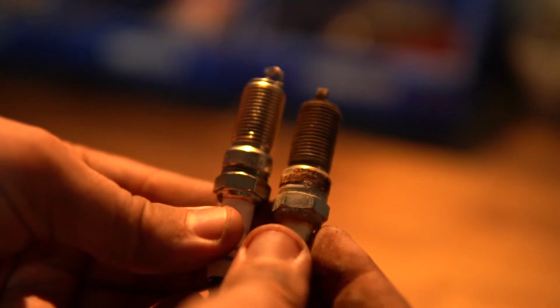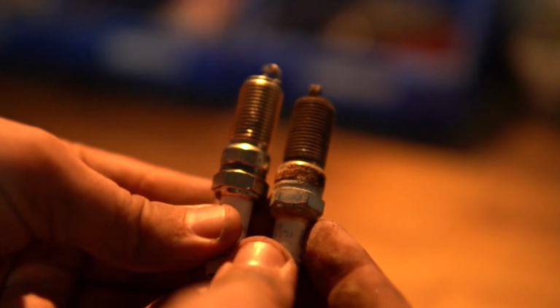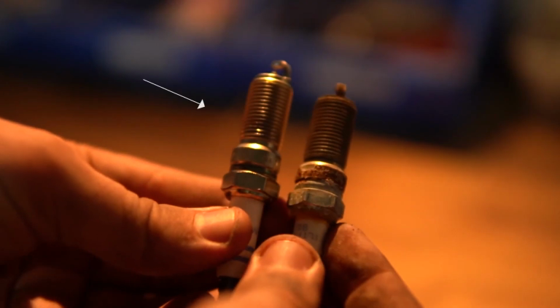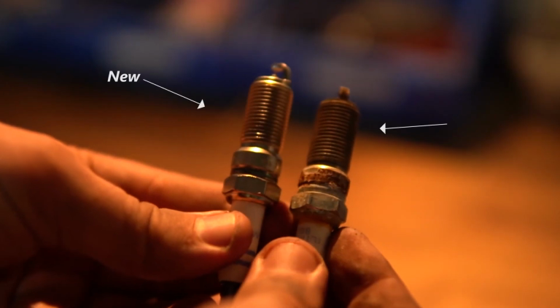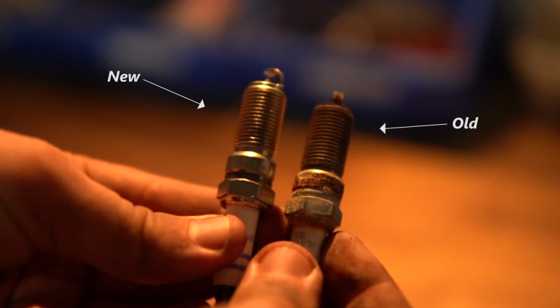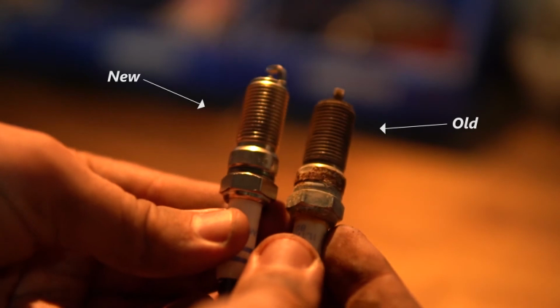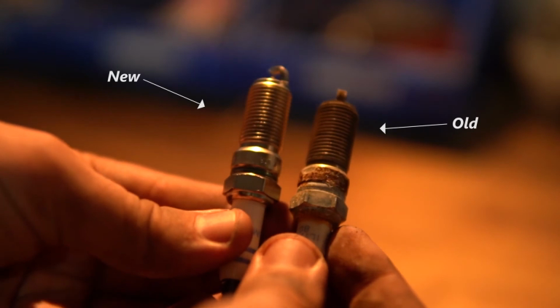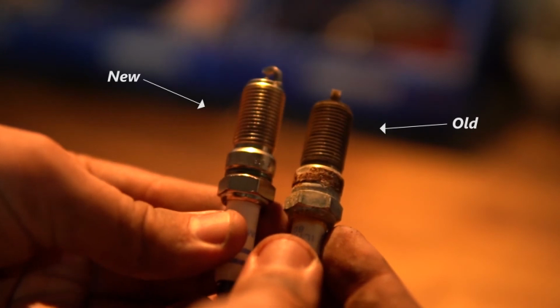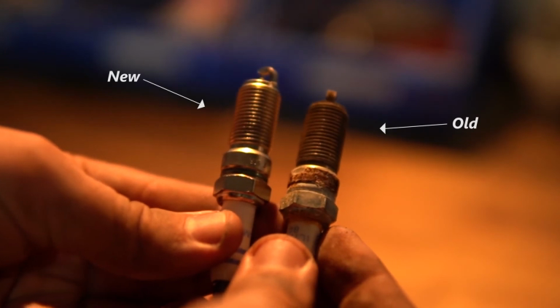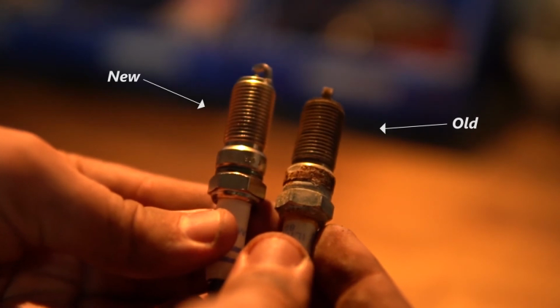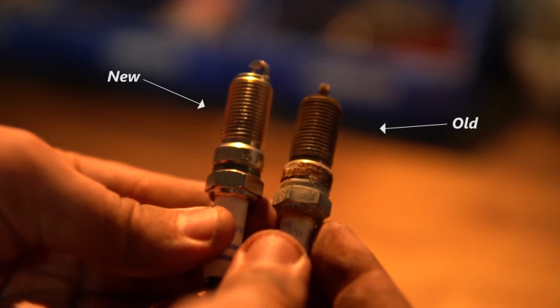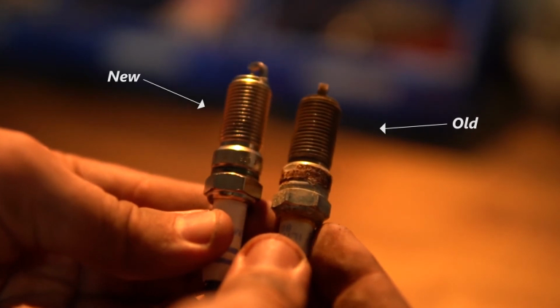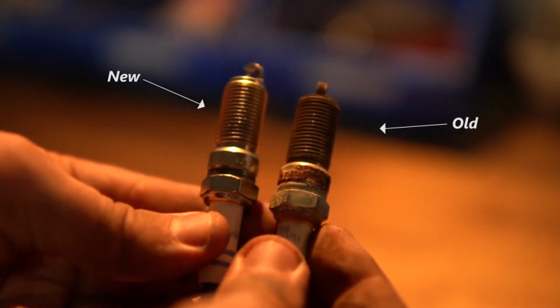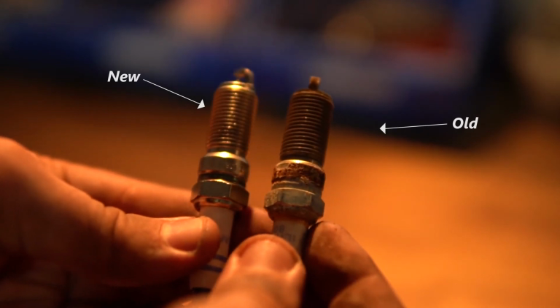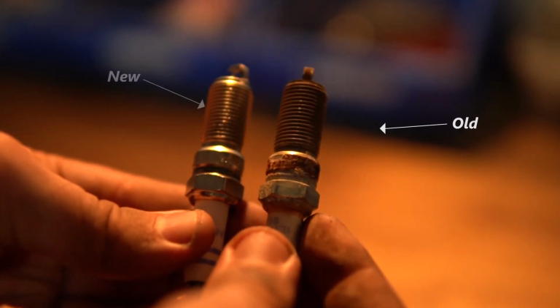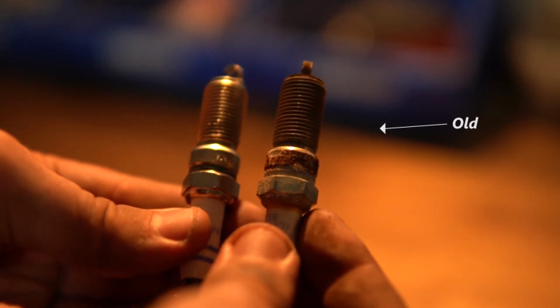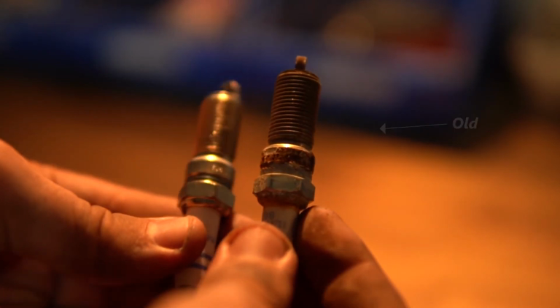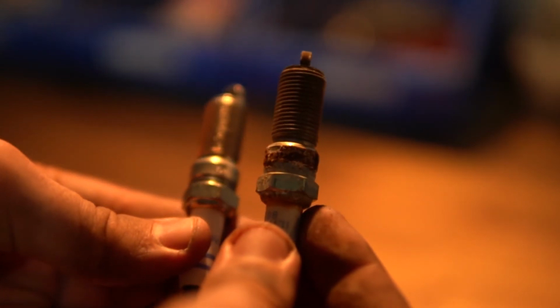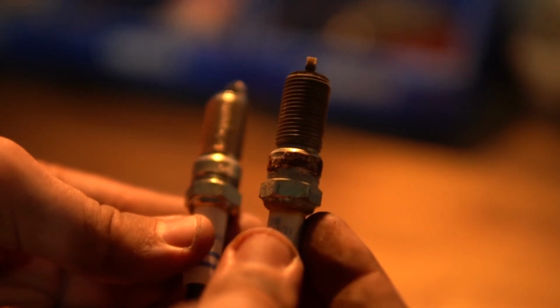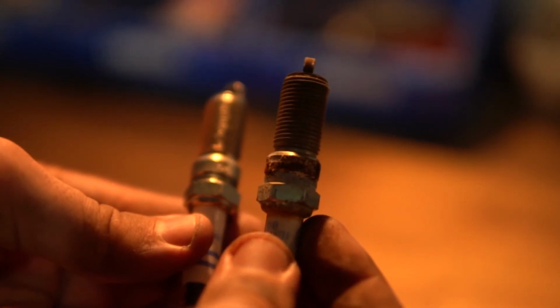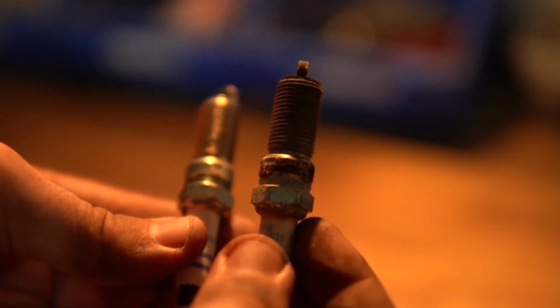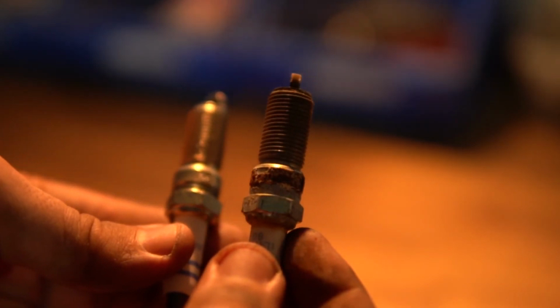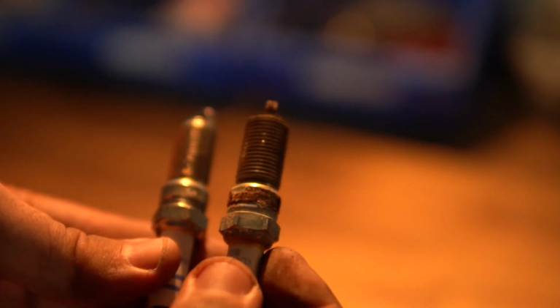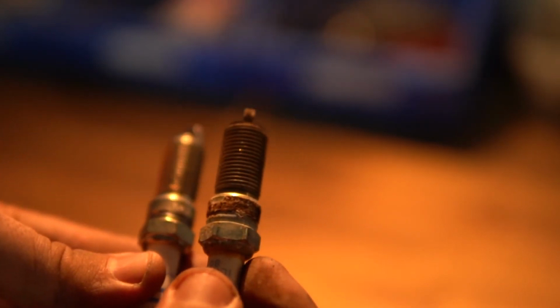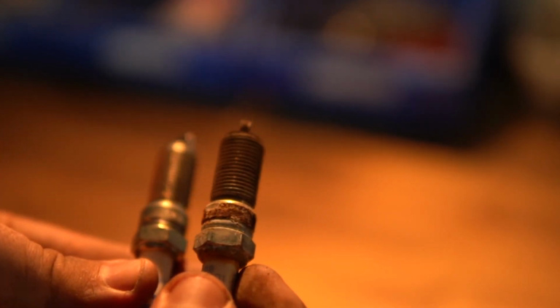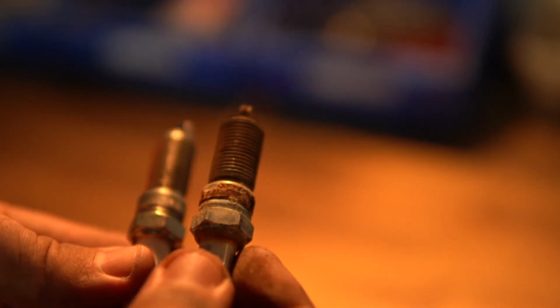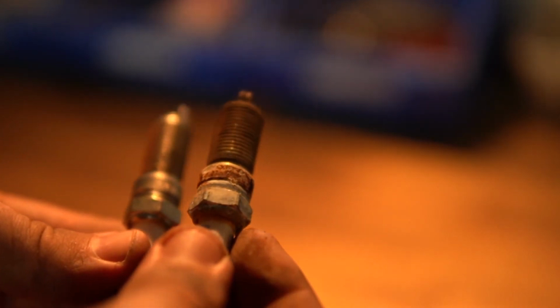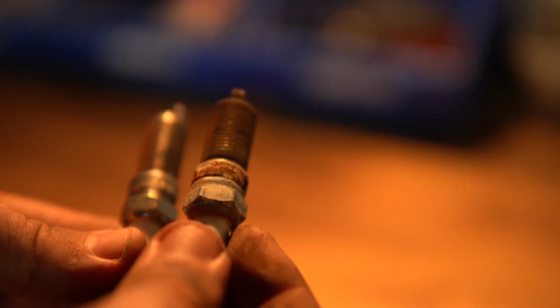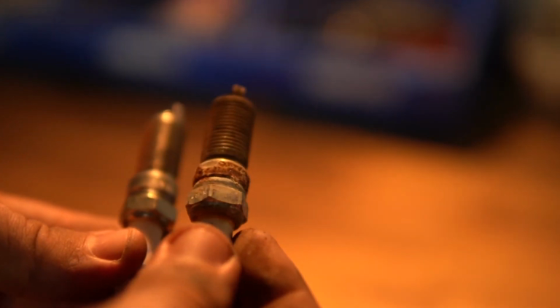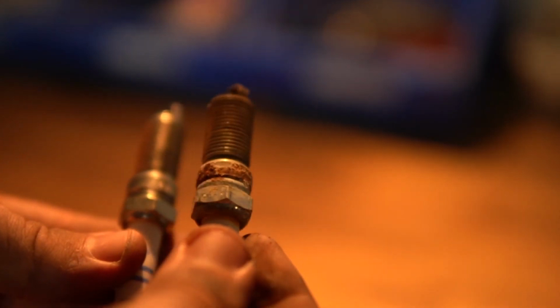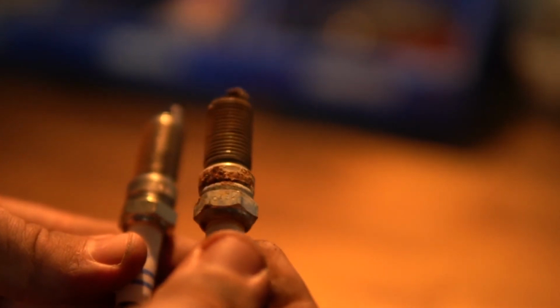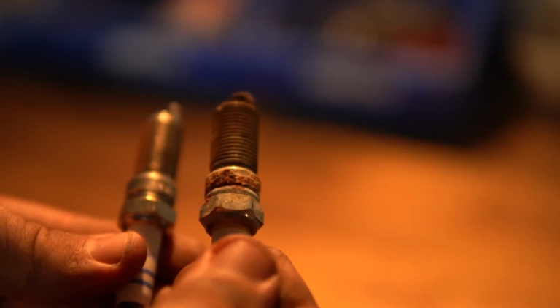Comparing the new and old spark plugs, you can tell the old one is very corroded and in dire need of replacement.